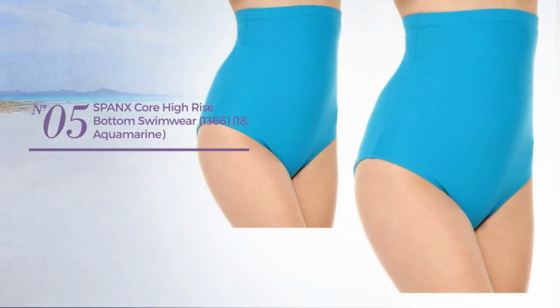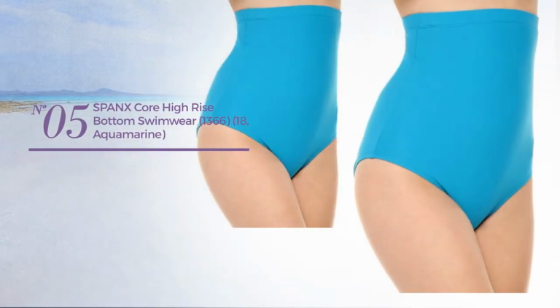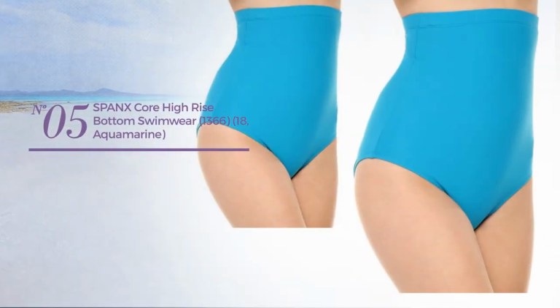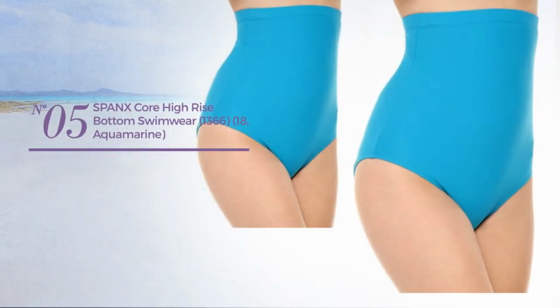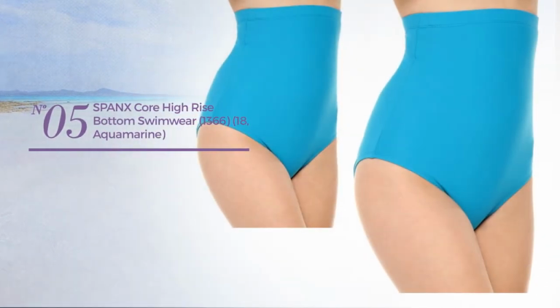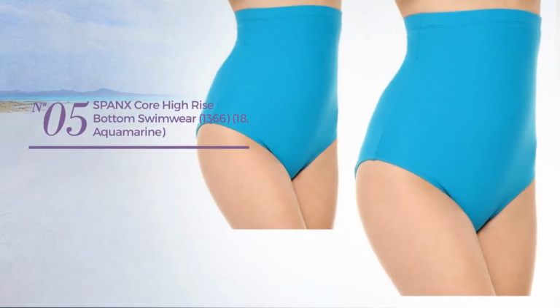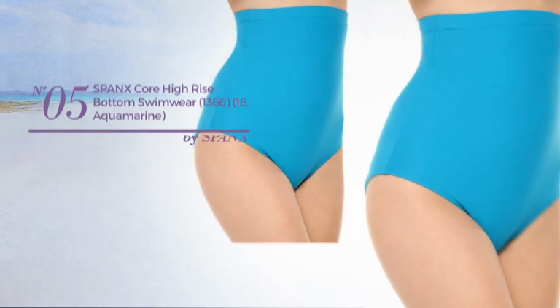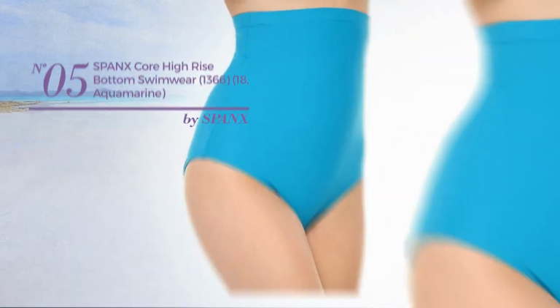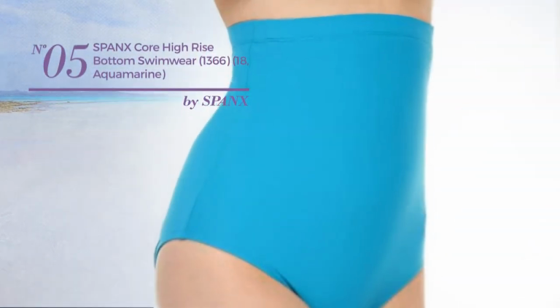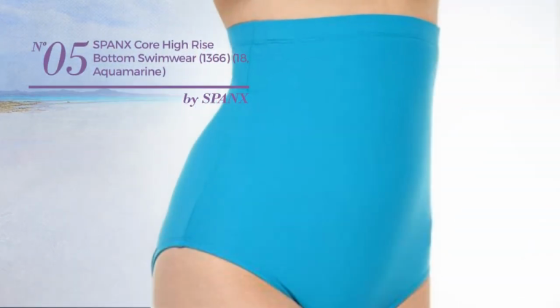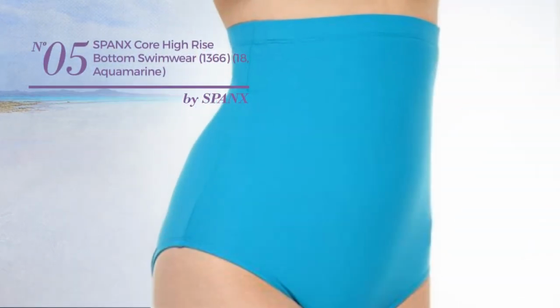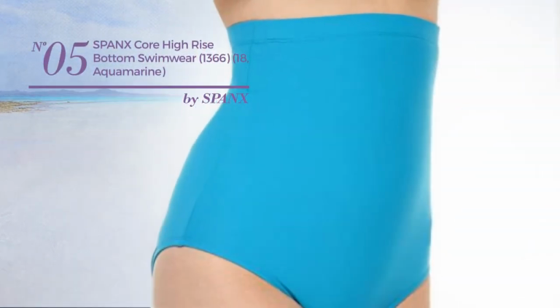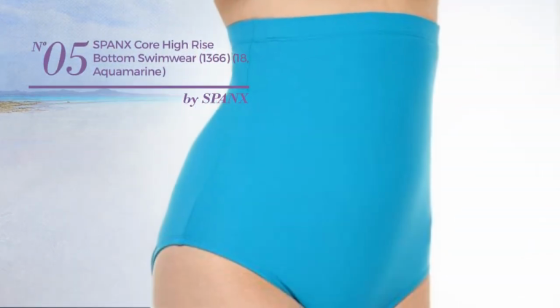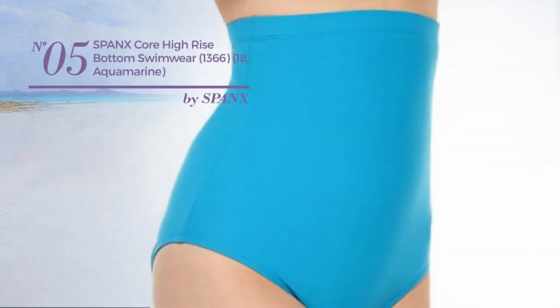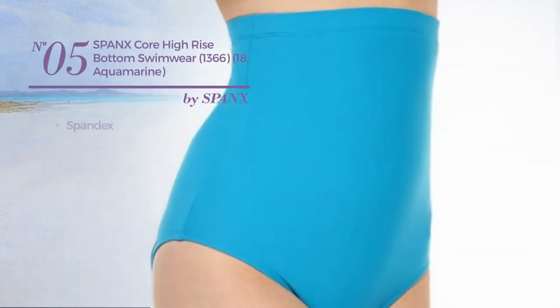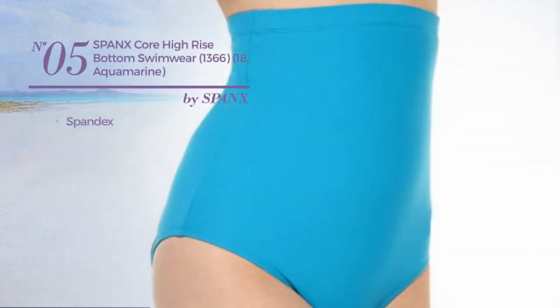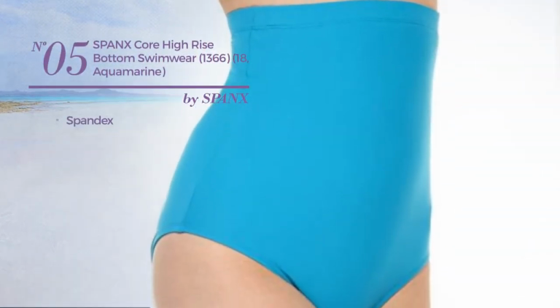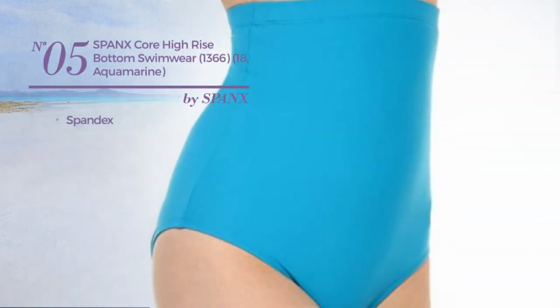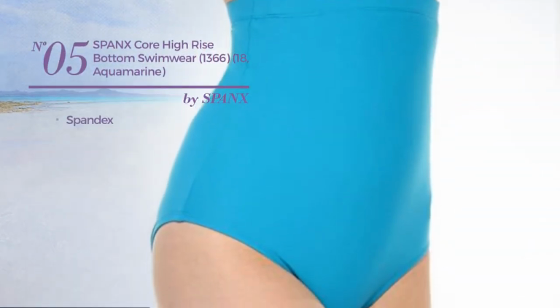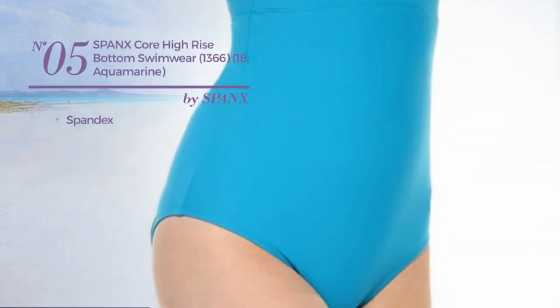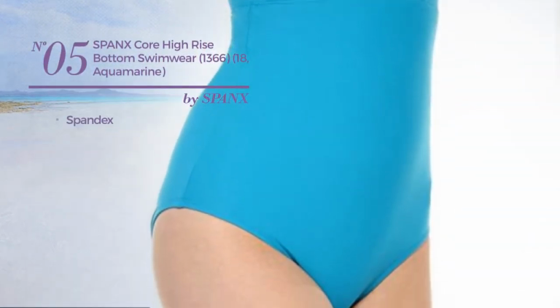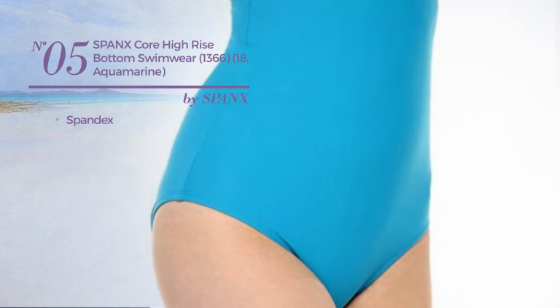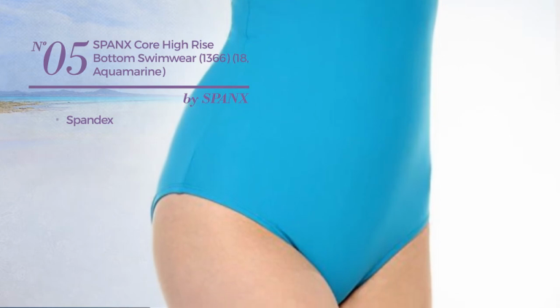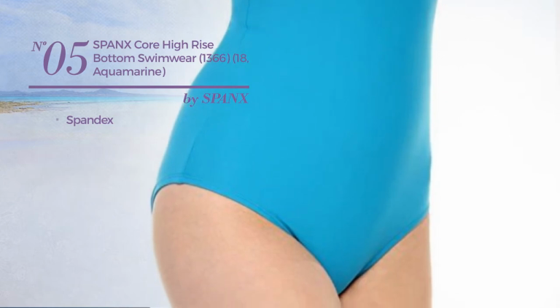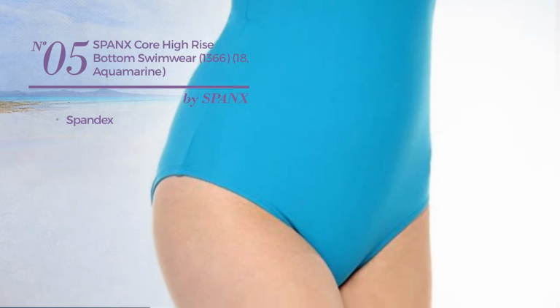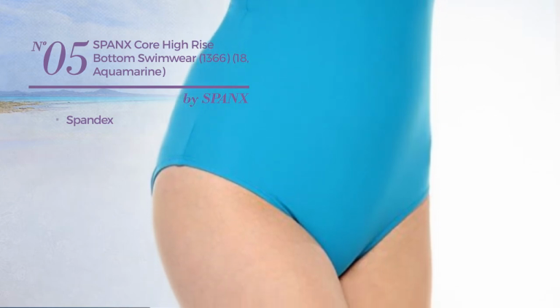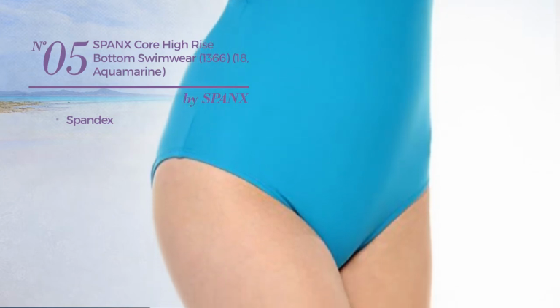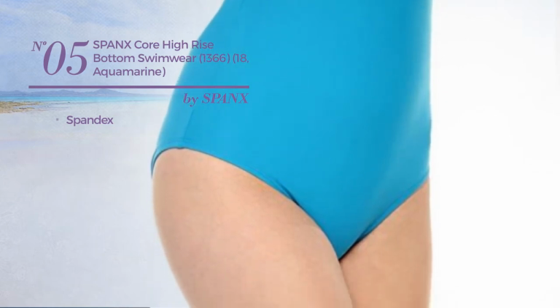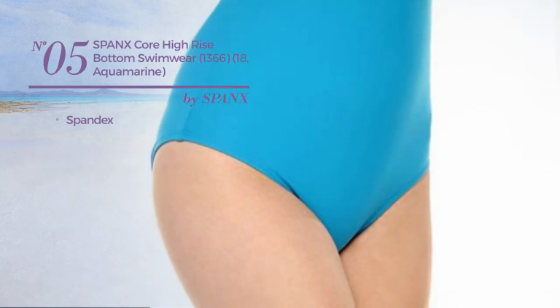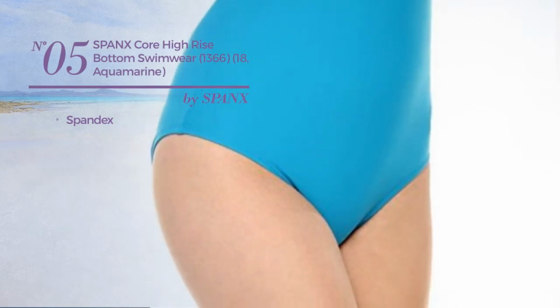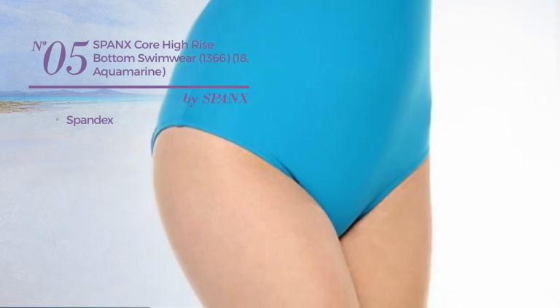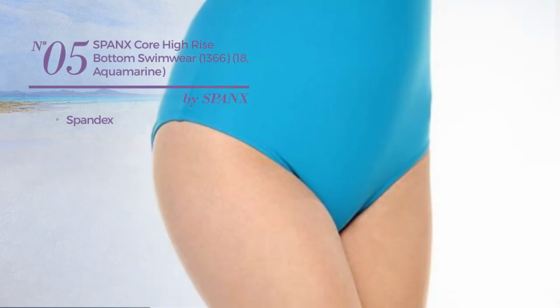Number 5. Crafted from spandex. Available in 3 other colors.